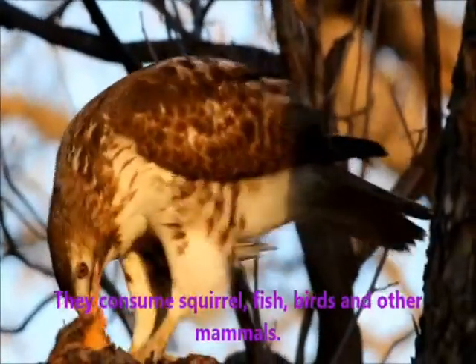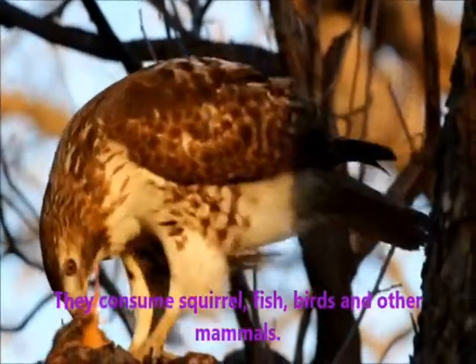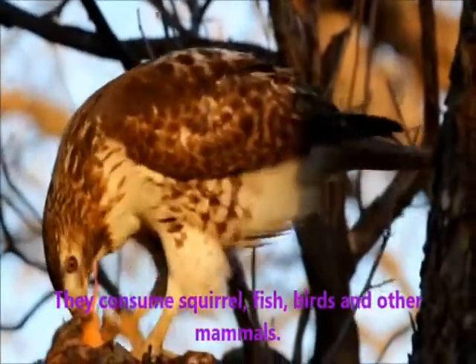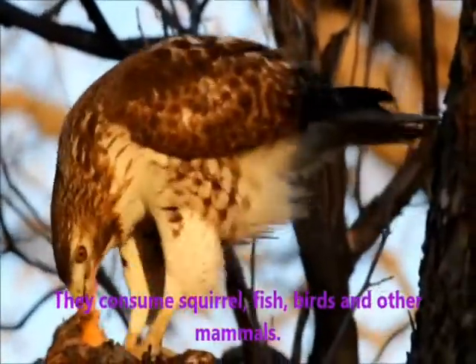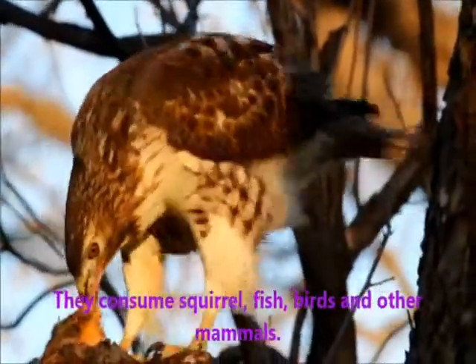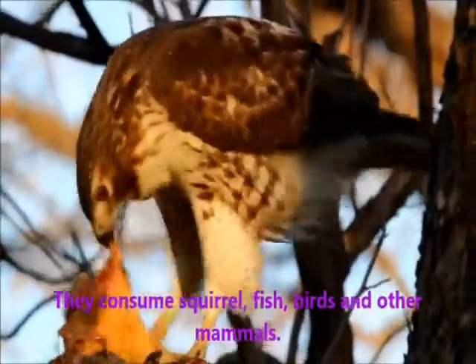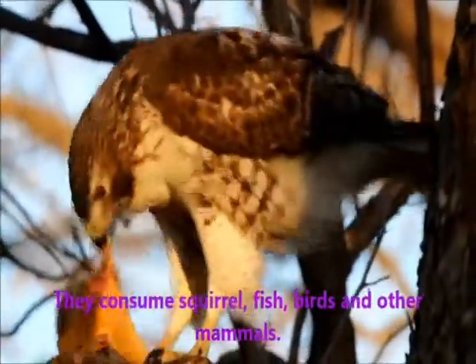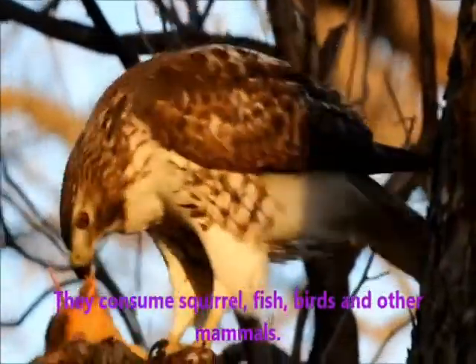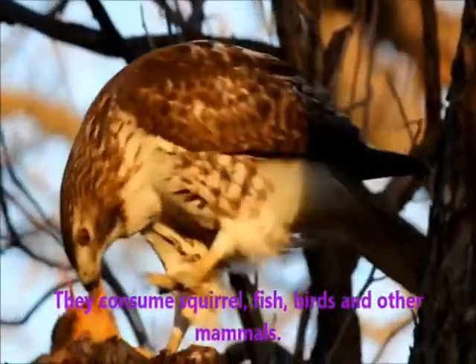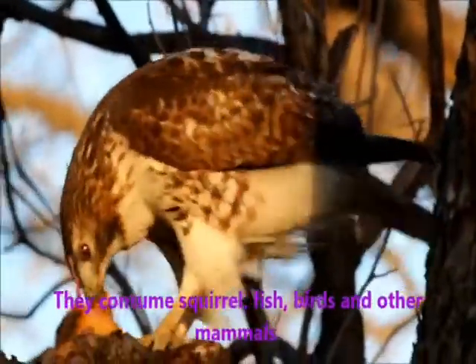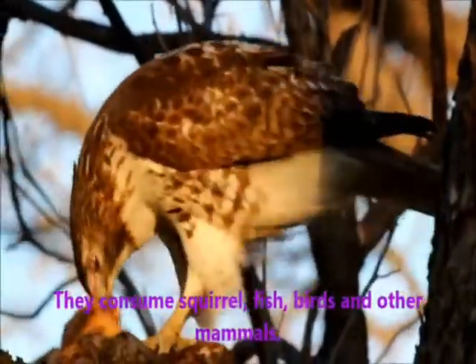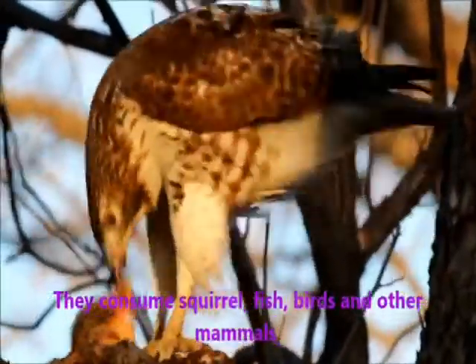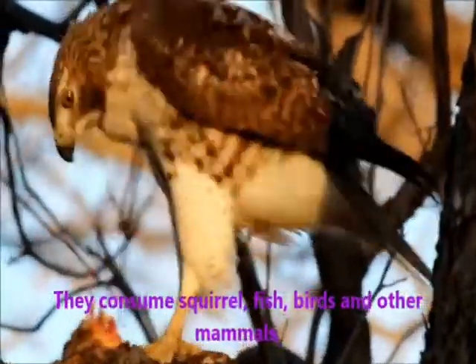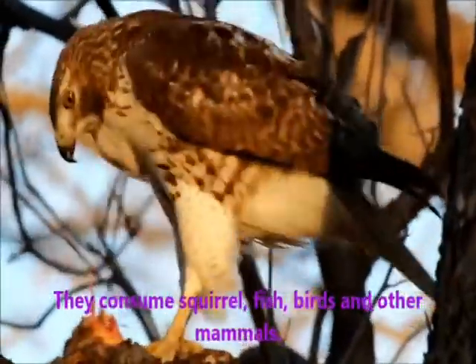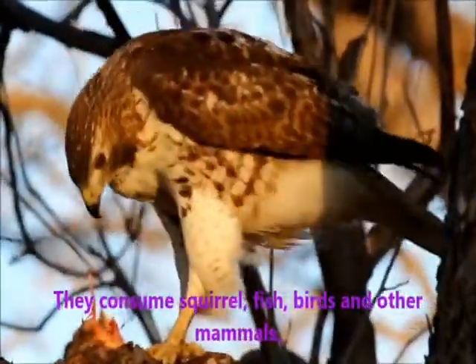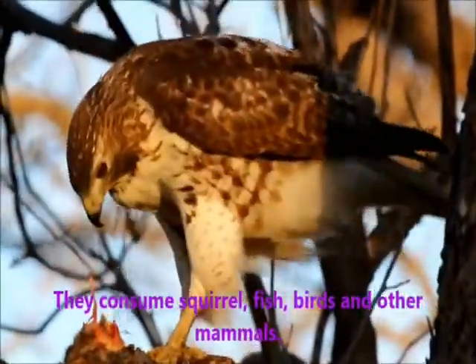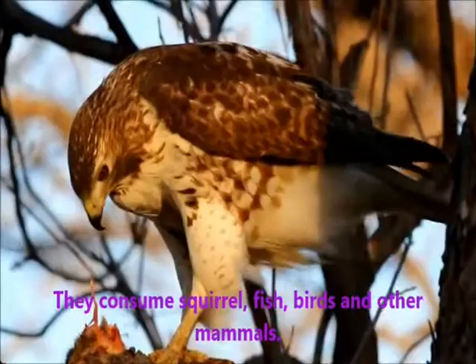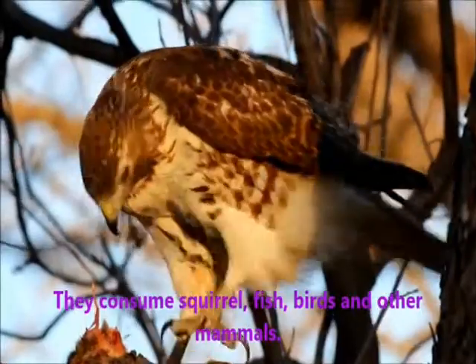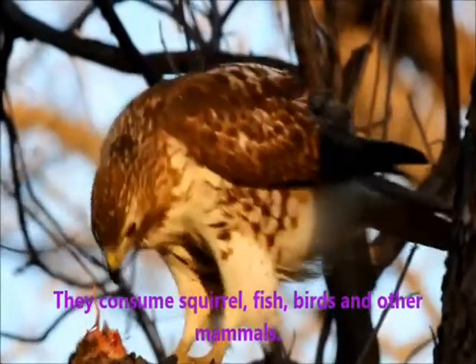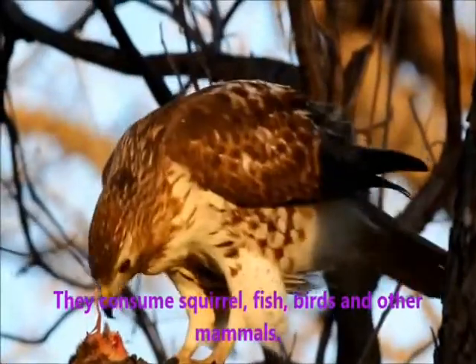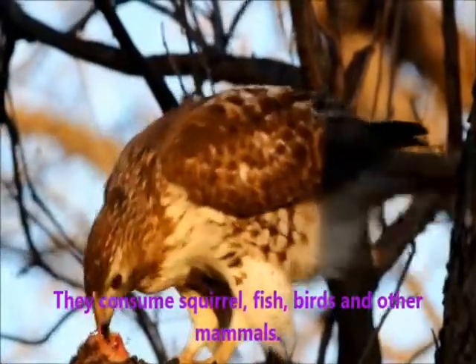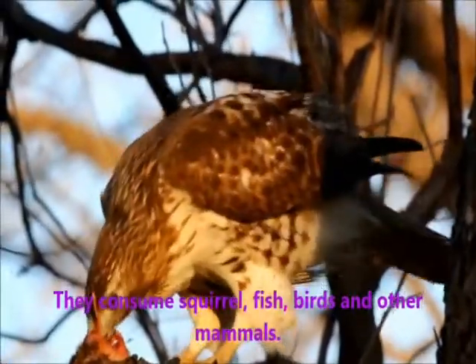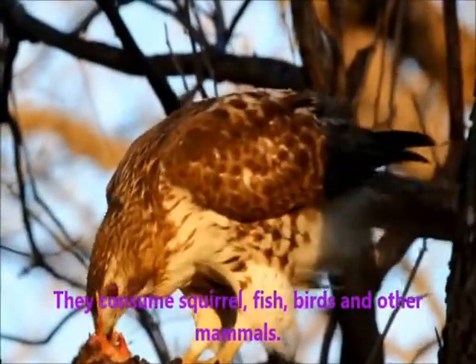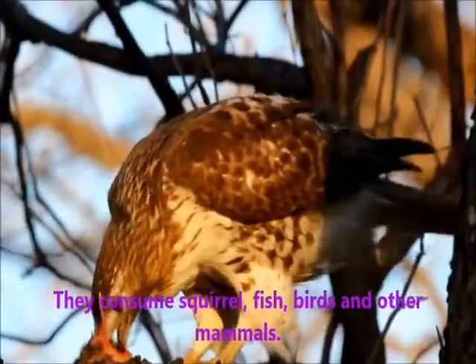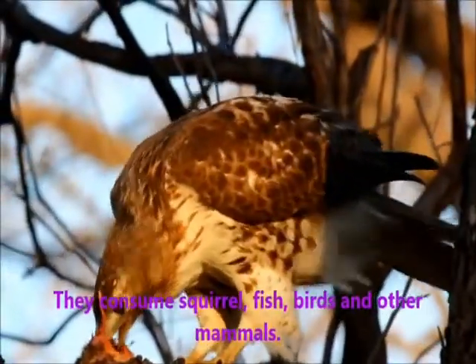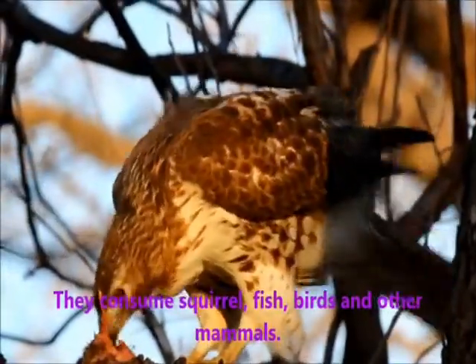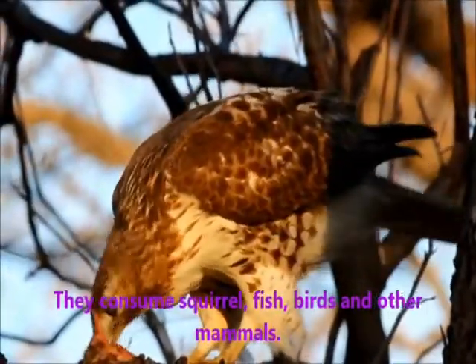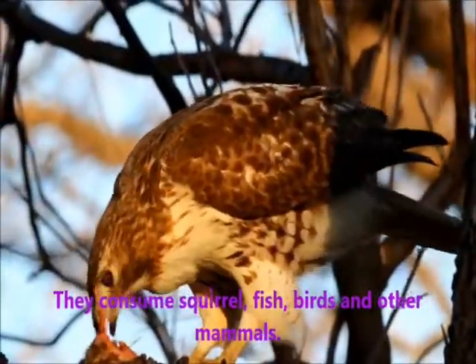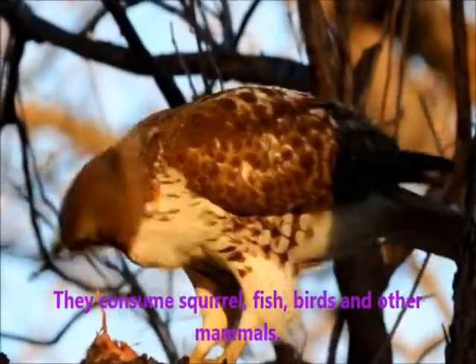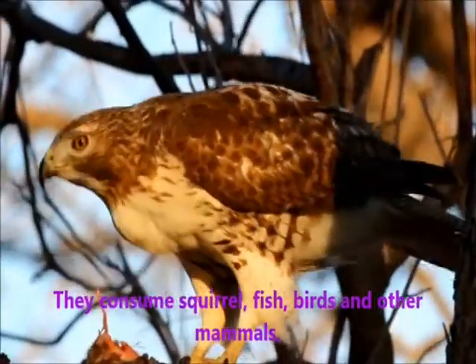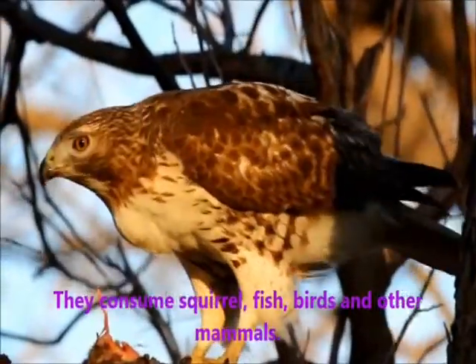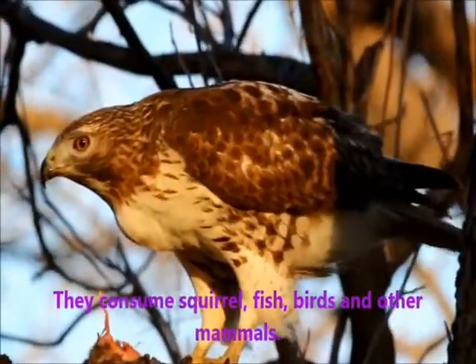They consume squirrel, fish, birds and other mammals.